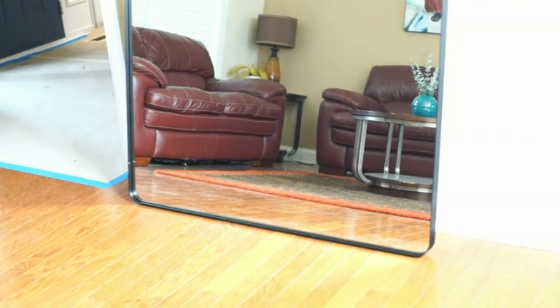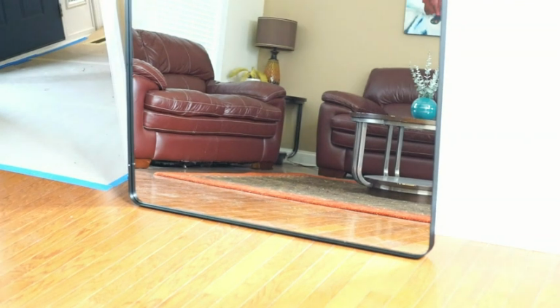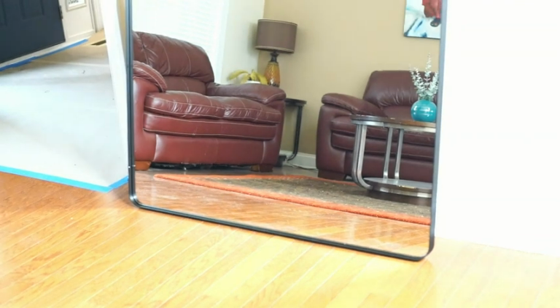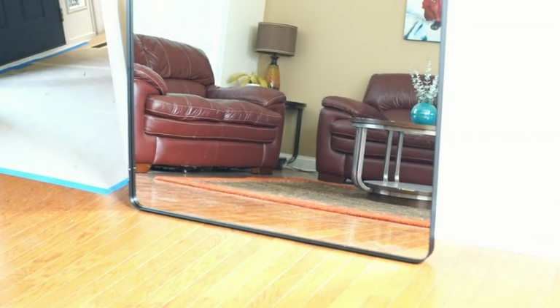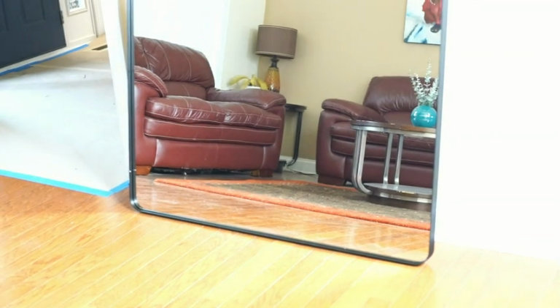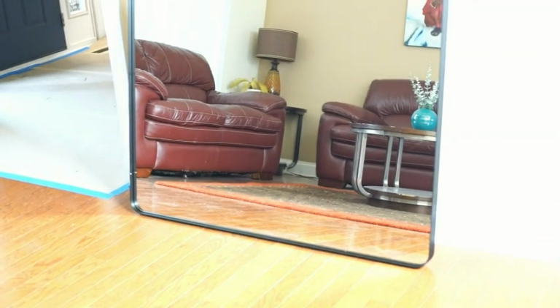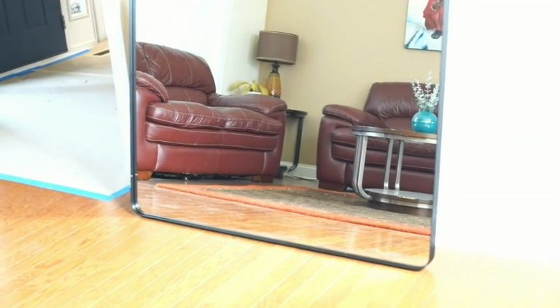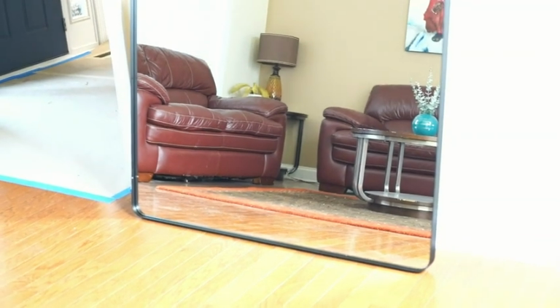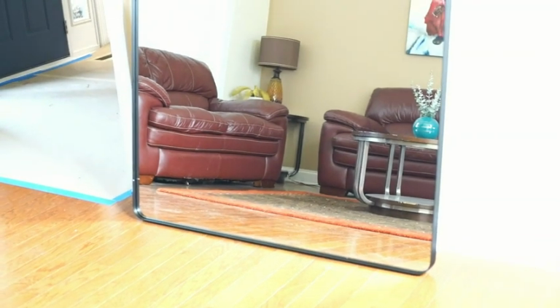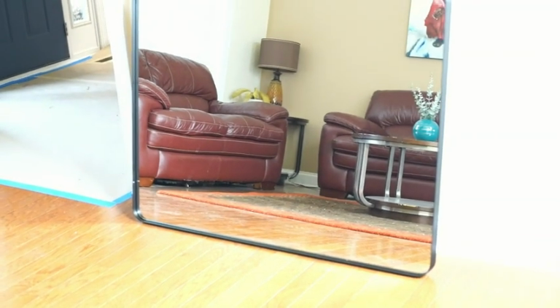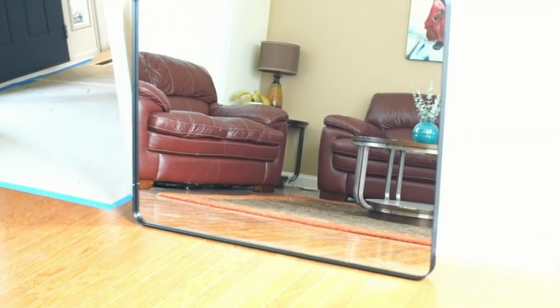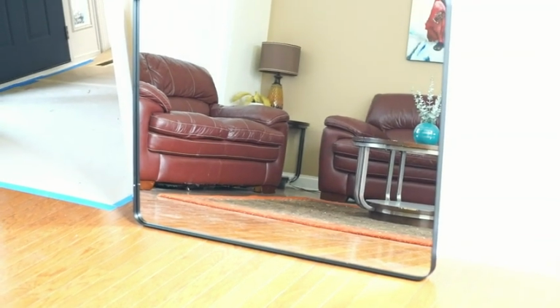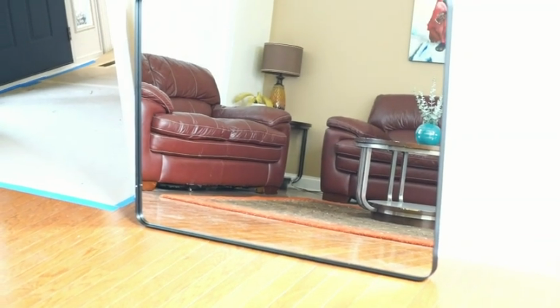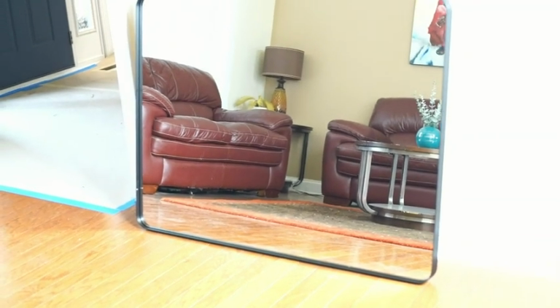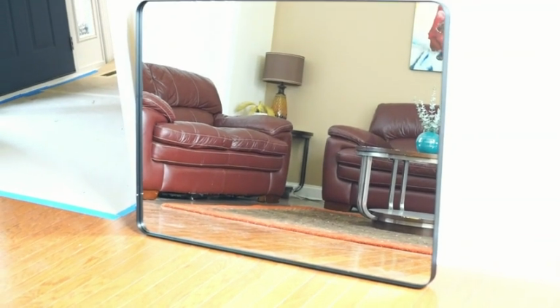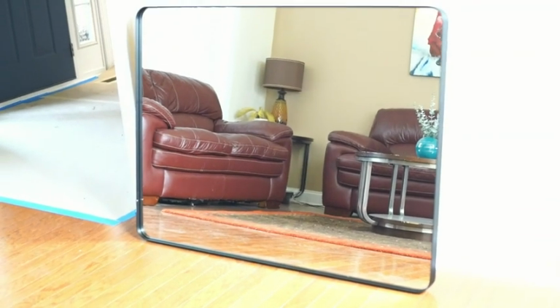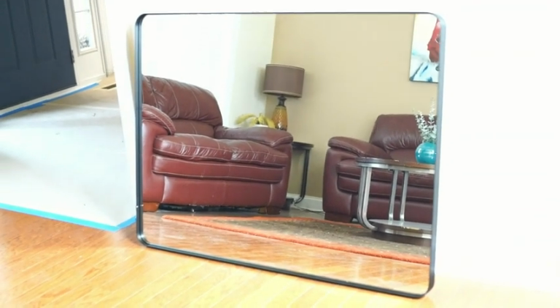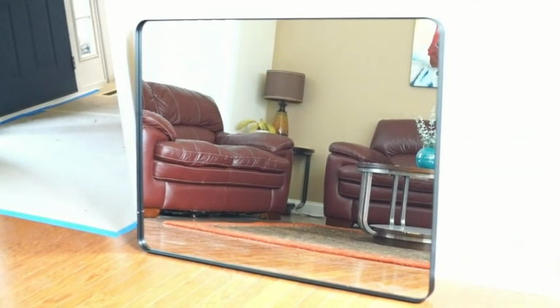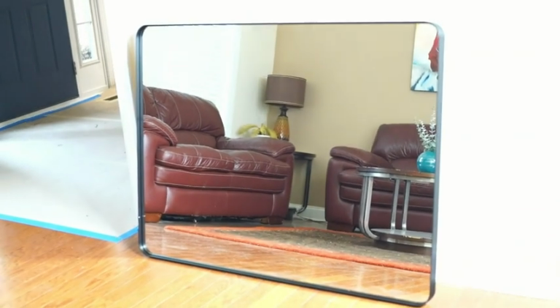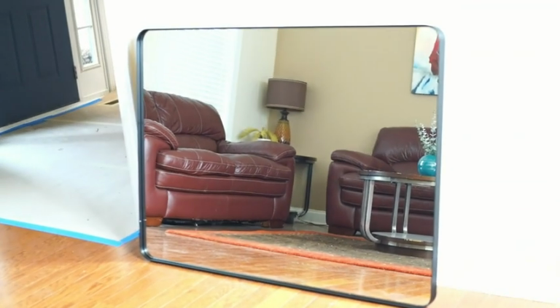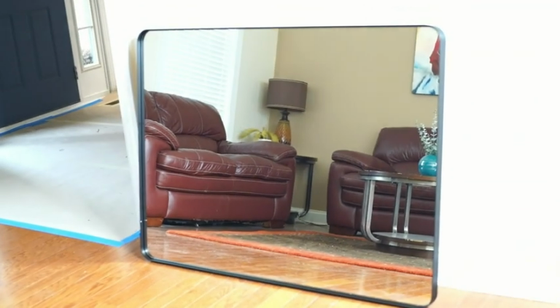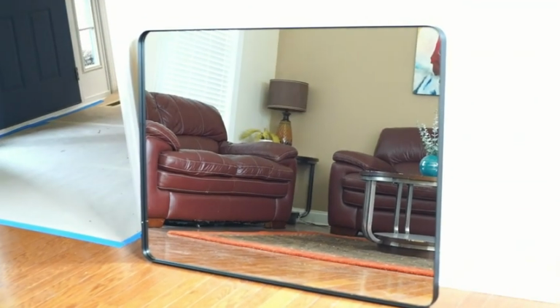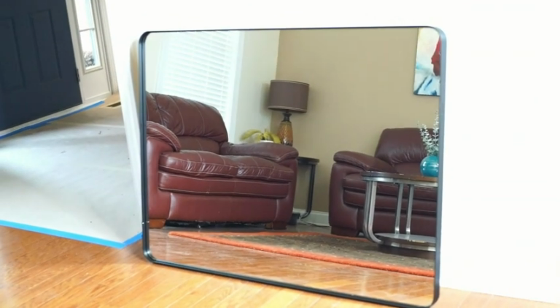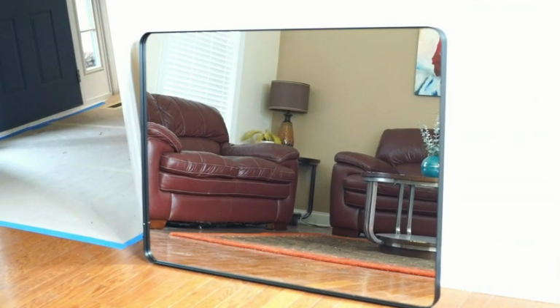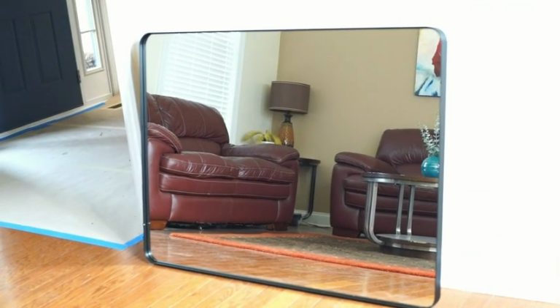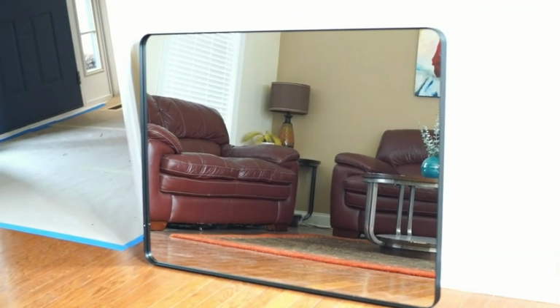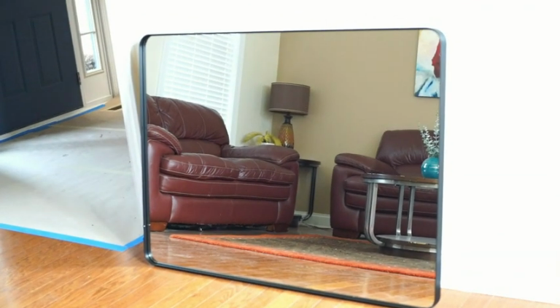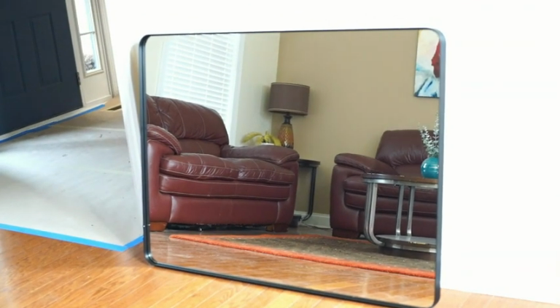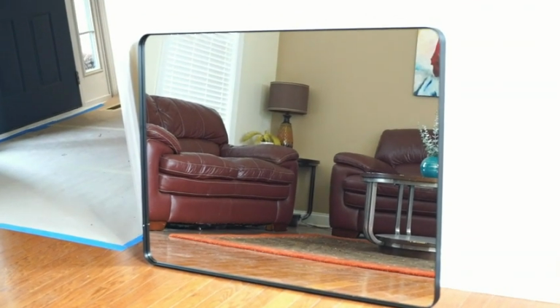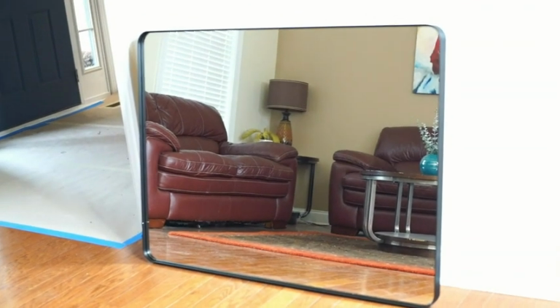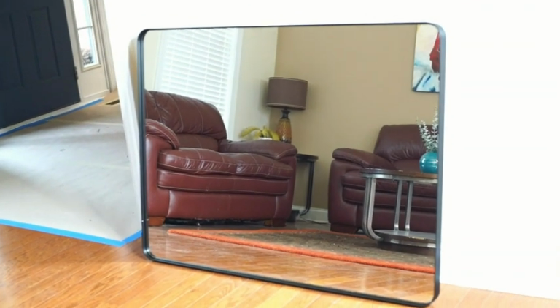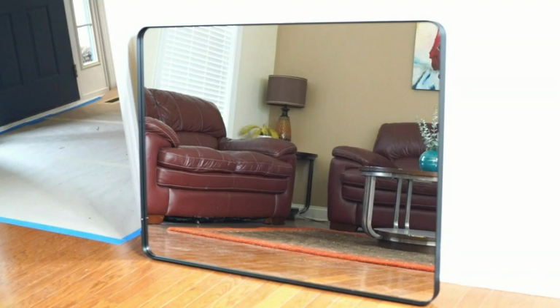Overall, this mirror is very nicely designed, looks great, and is highly recommended.